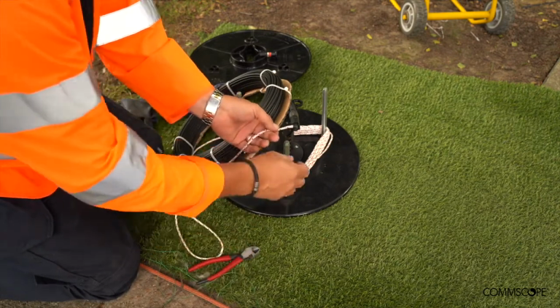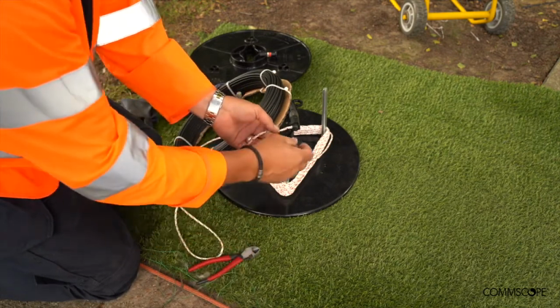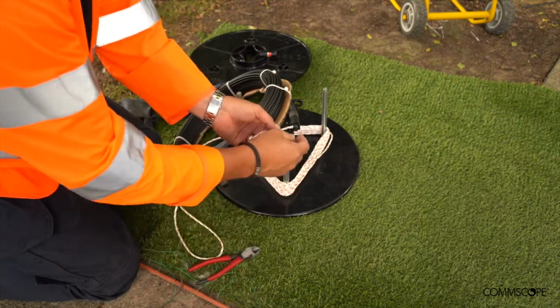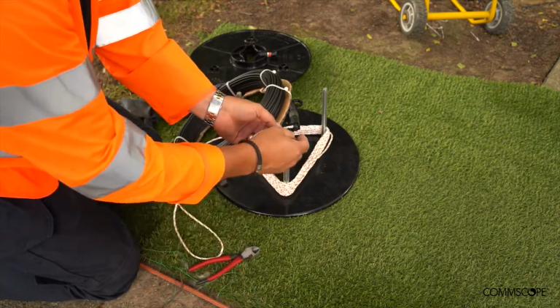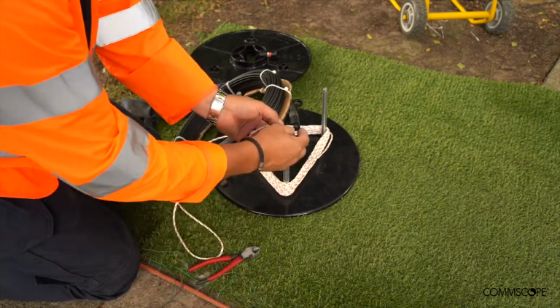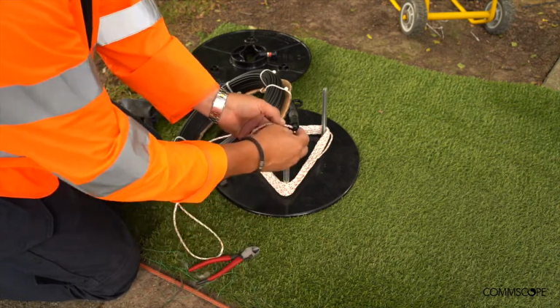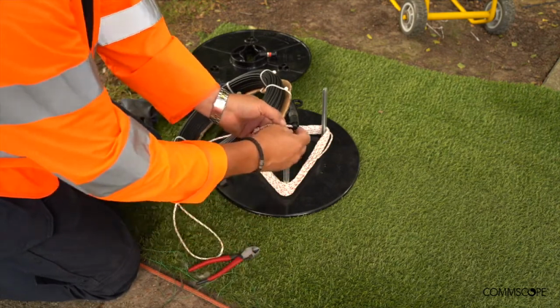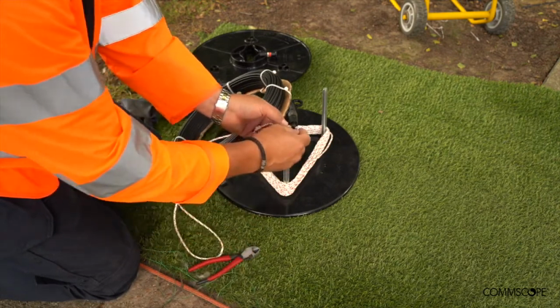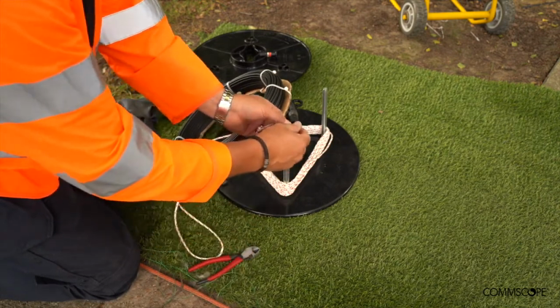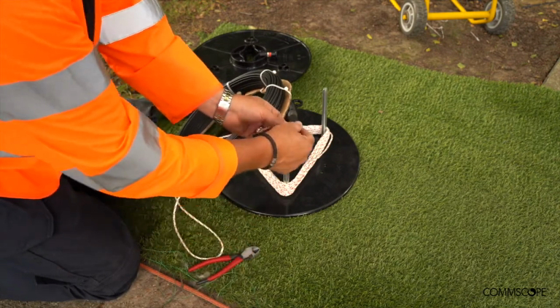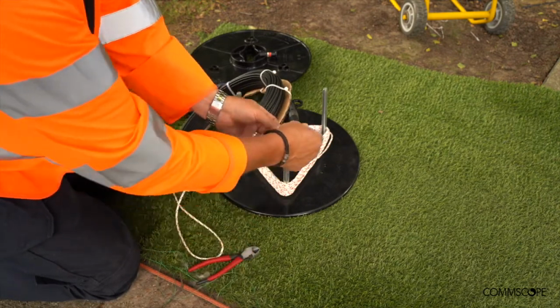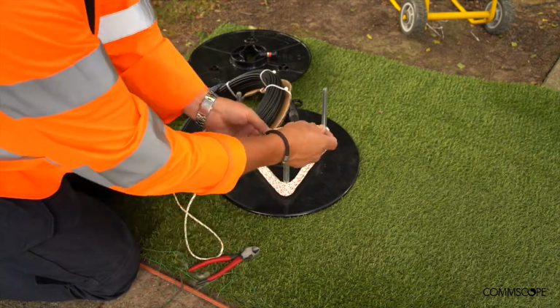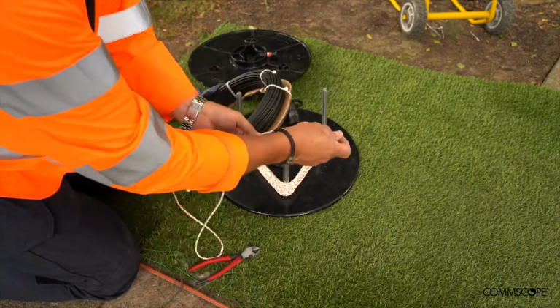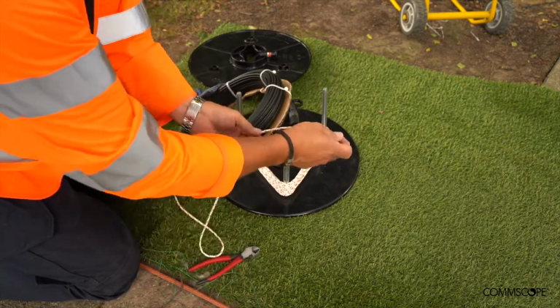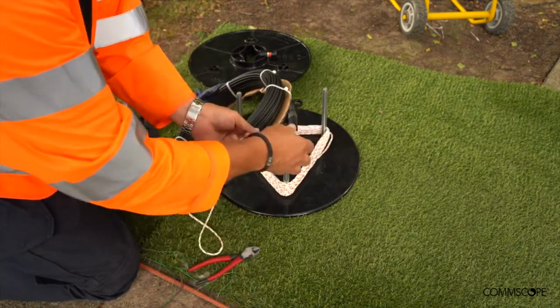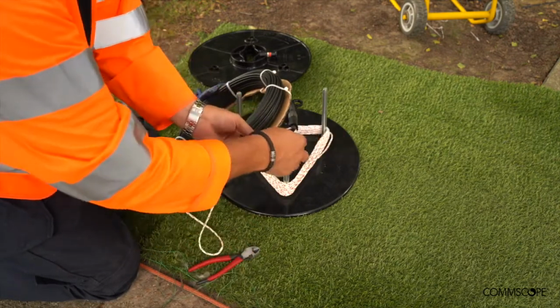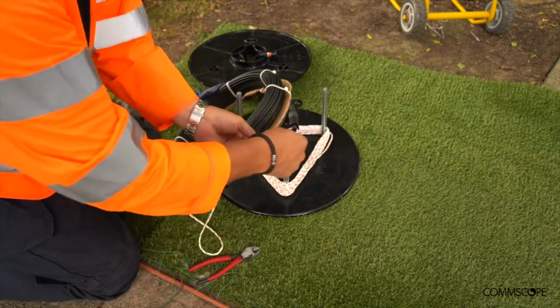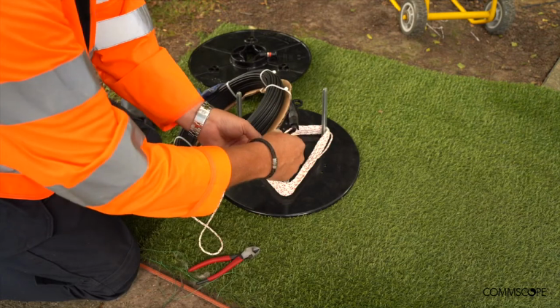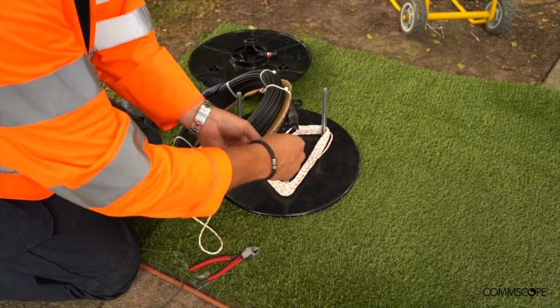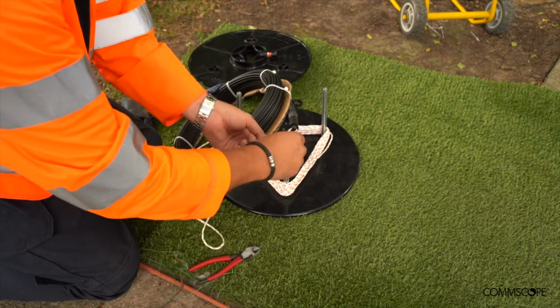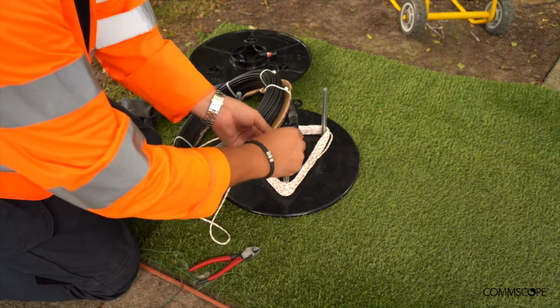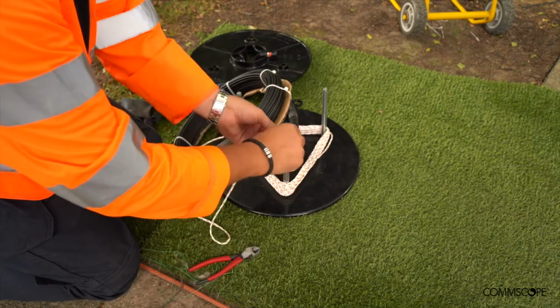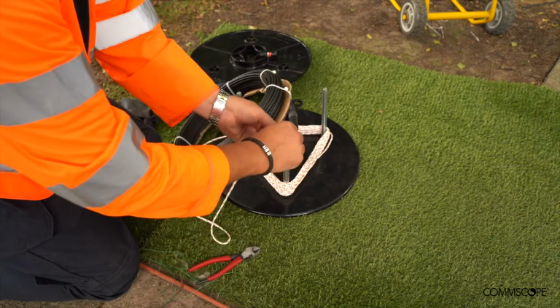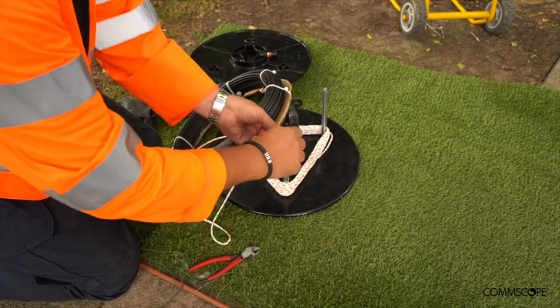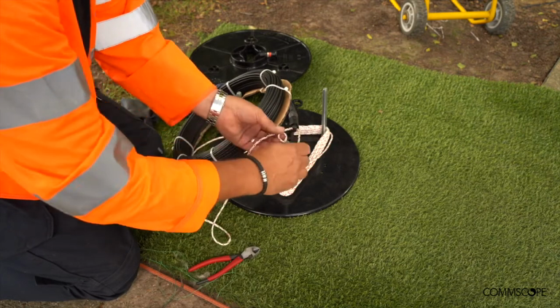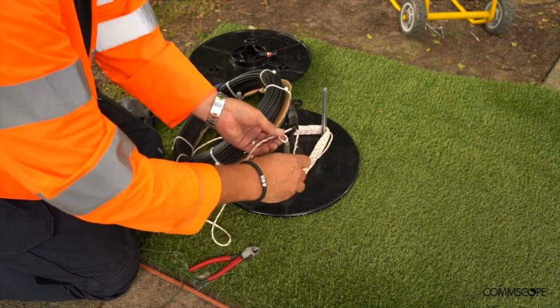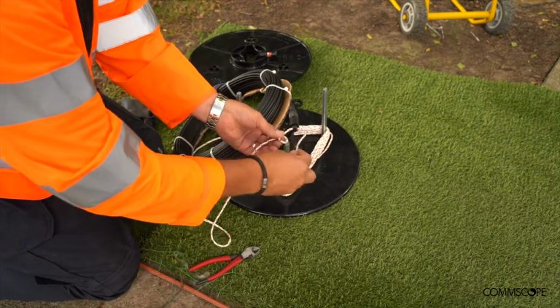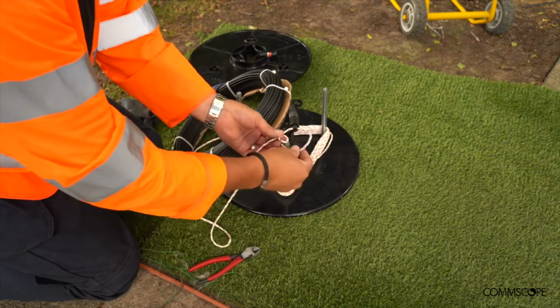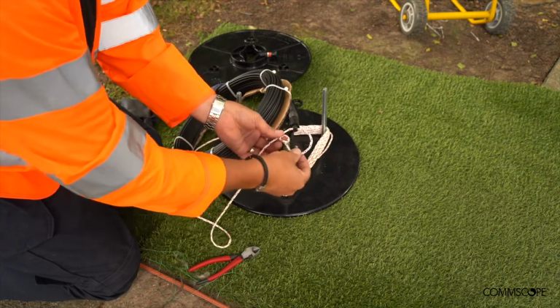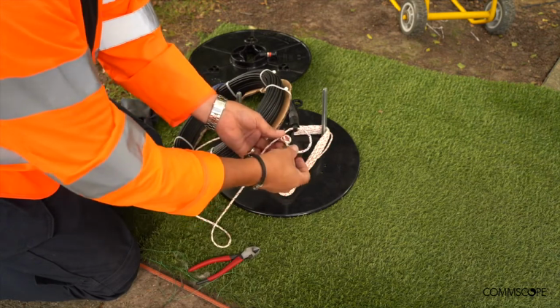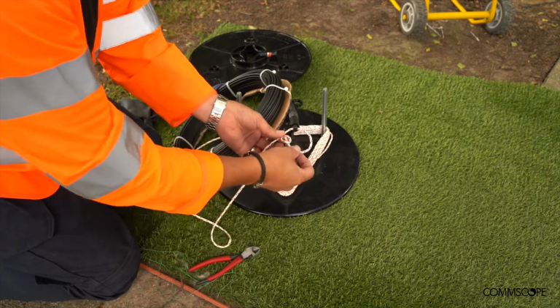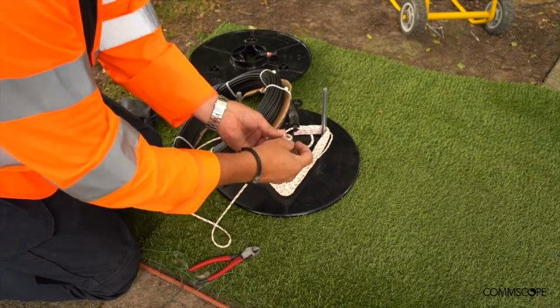Feed the sash line through the loop hole of the connector and tie a secure knot.